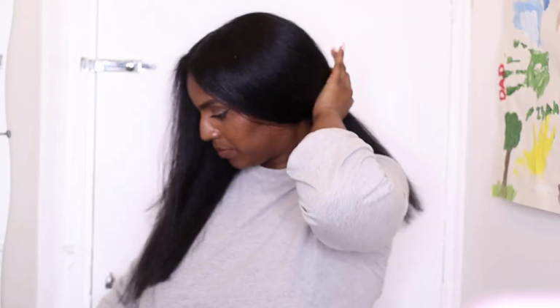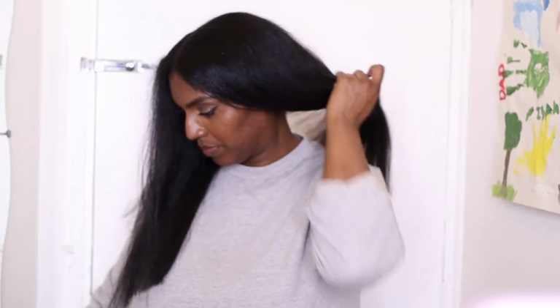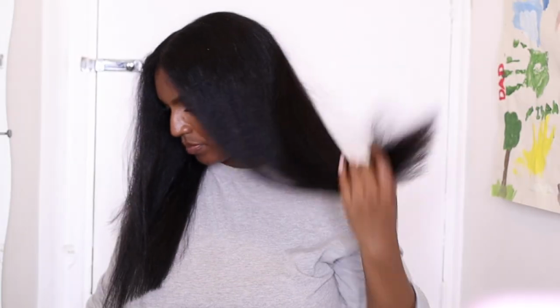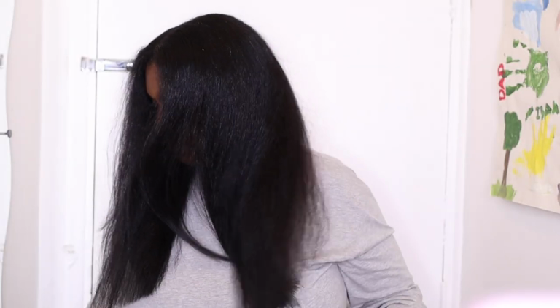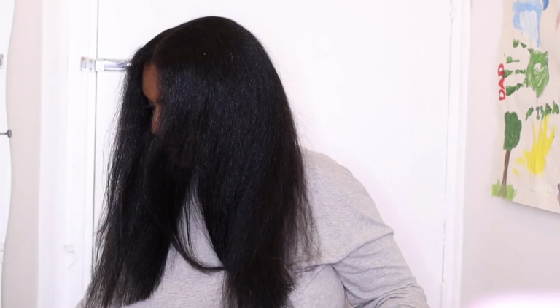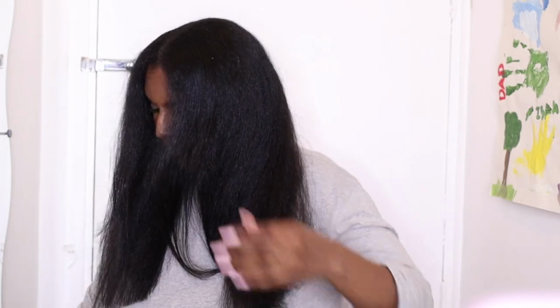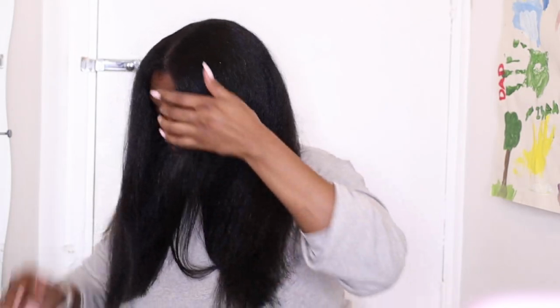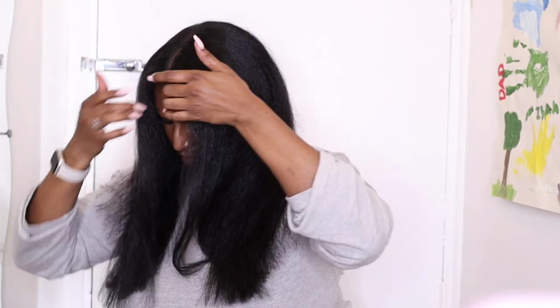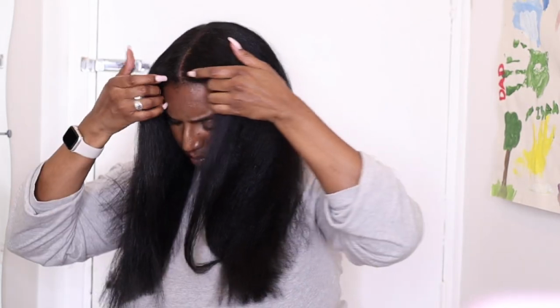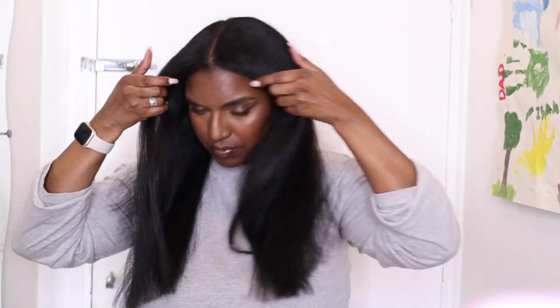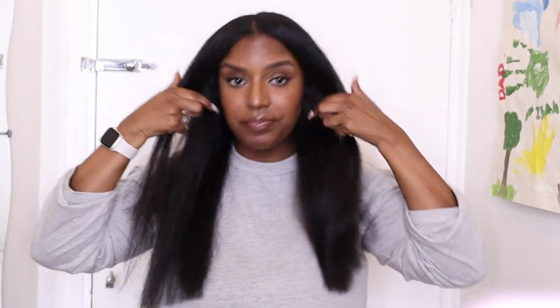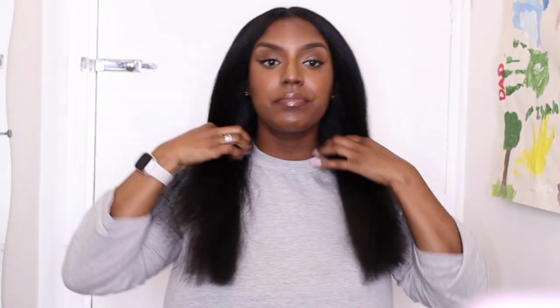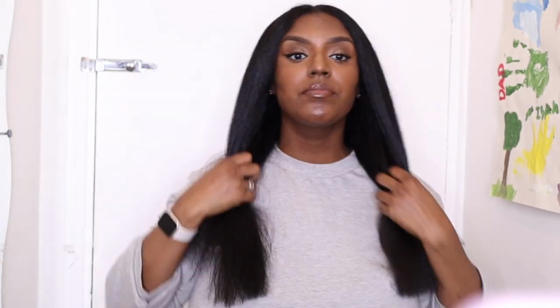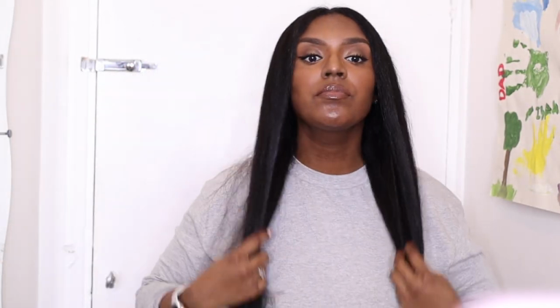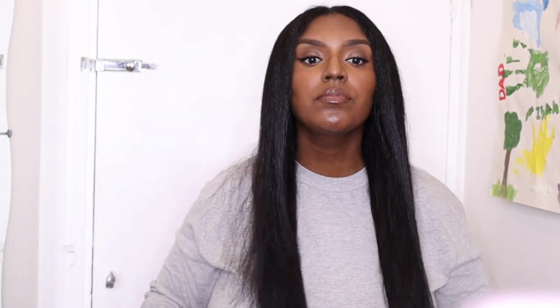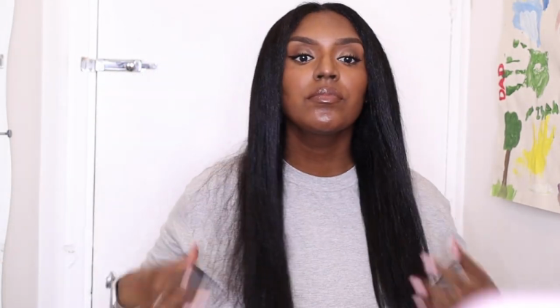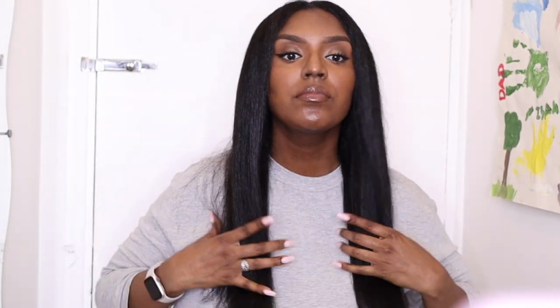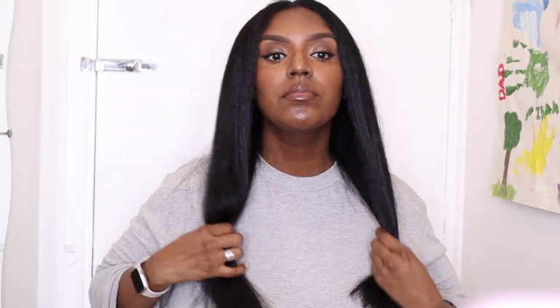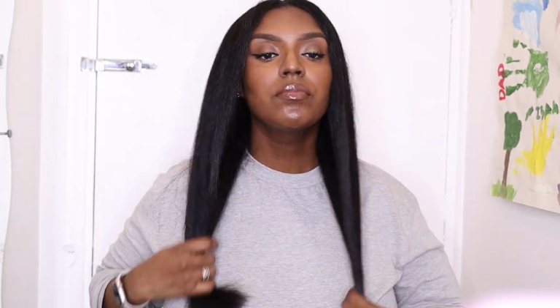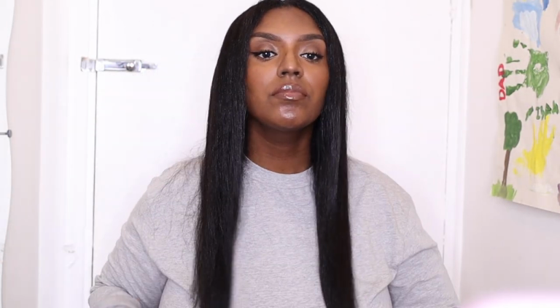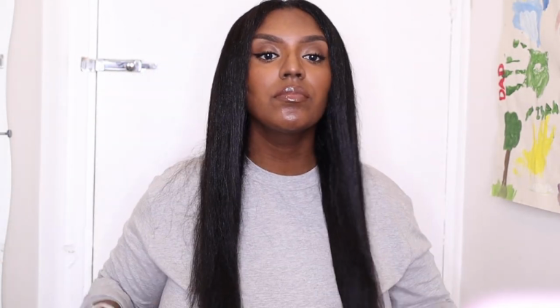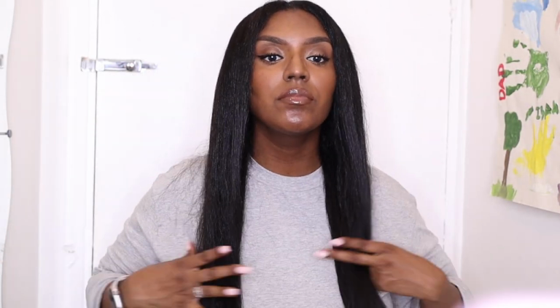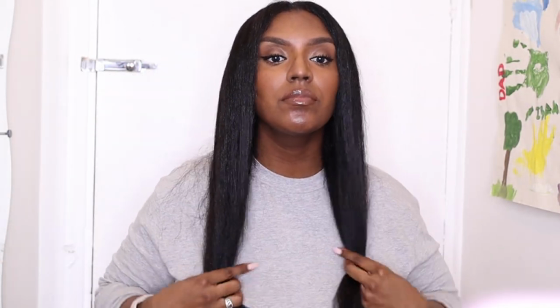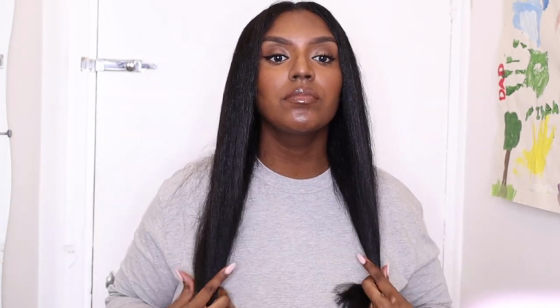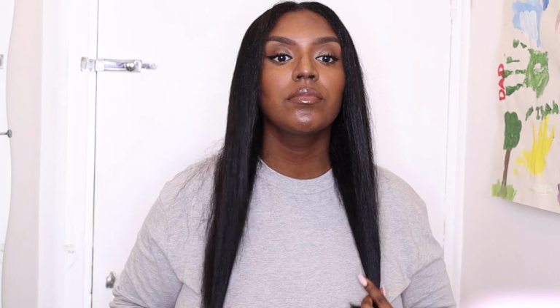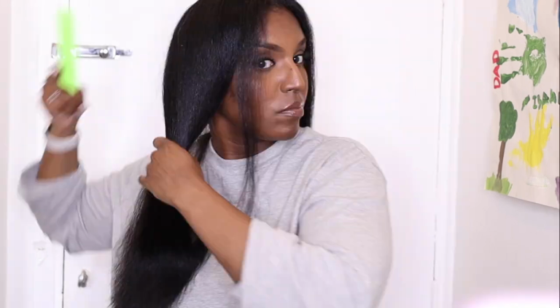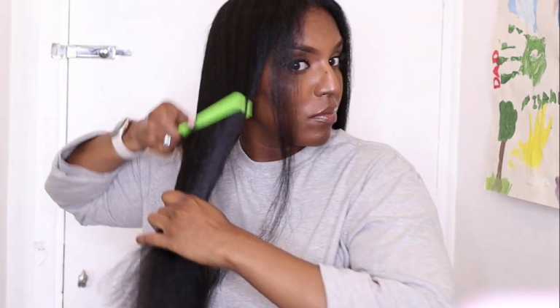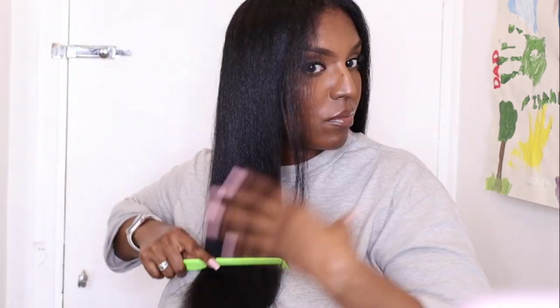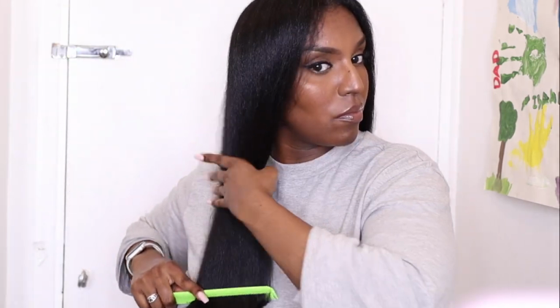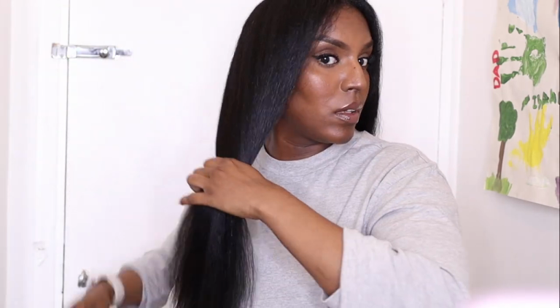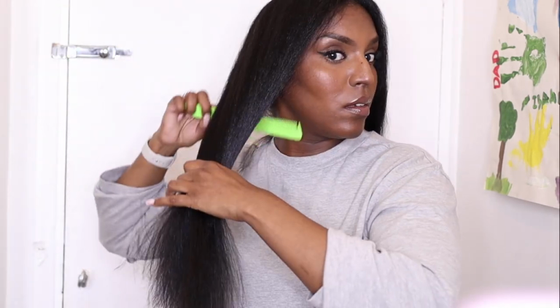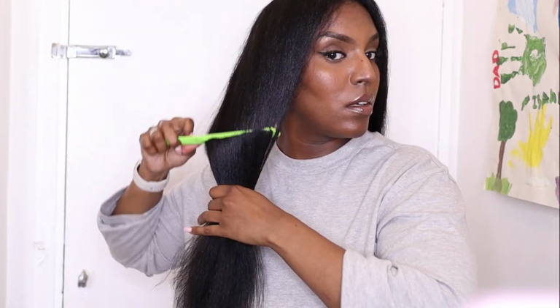Once I'm done cutting both sides I check if they're even, and they're not, so I just trim a bit more to even them out.